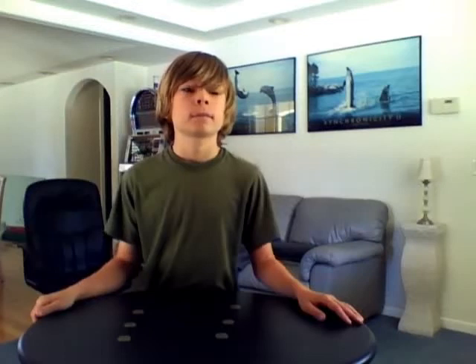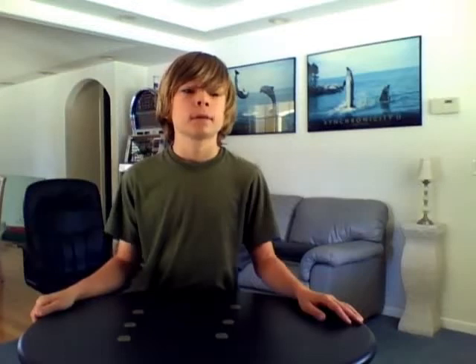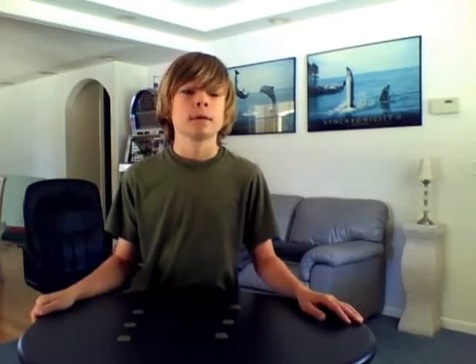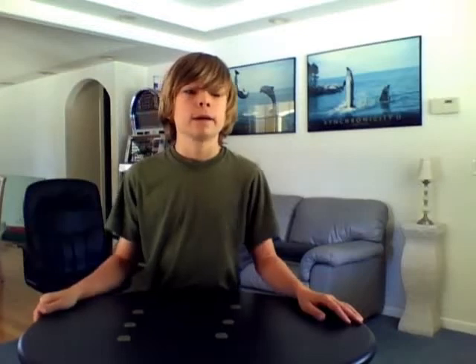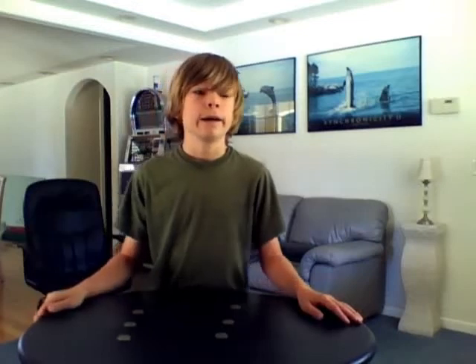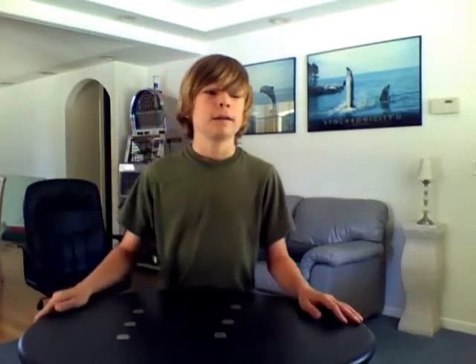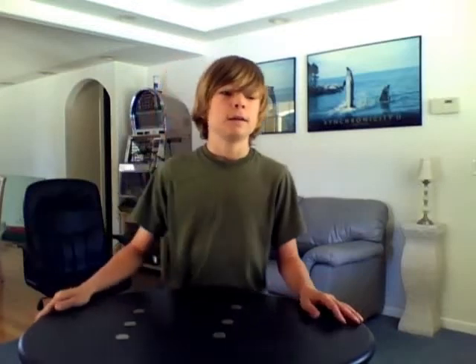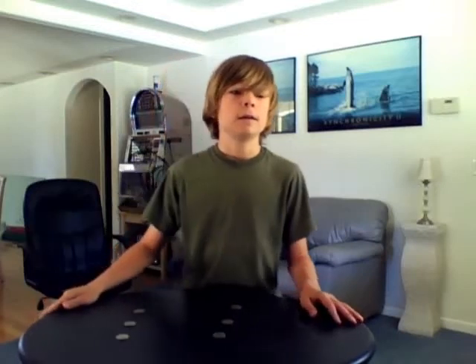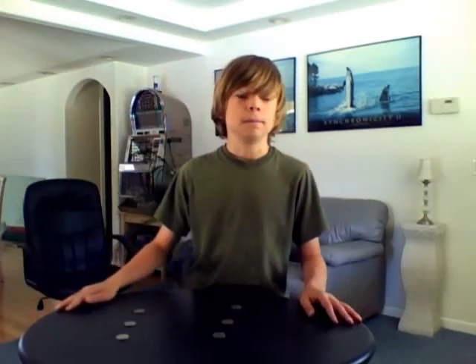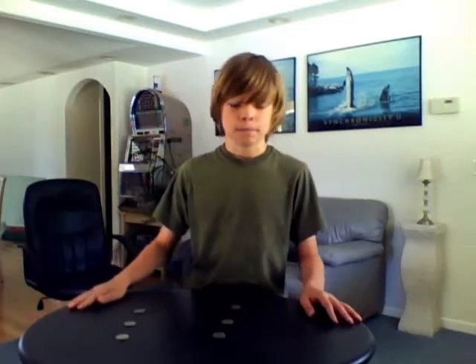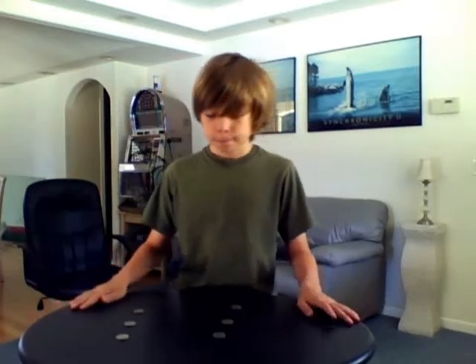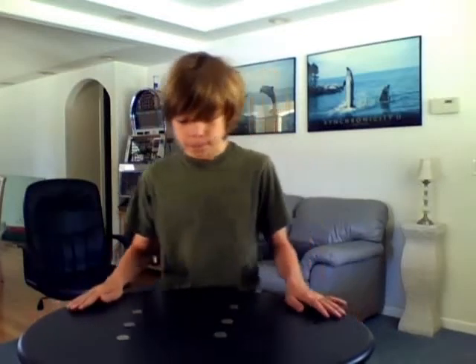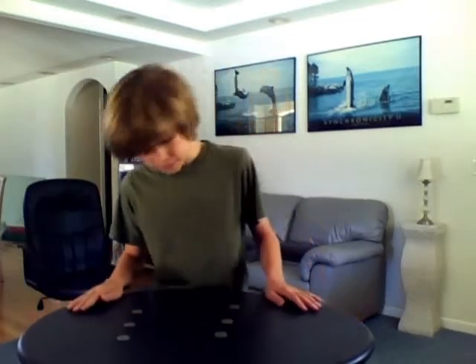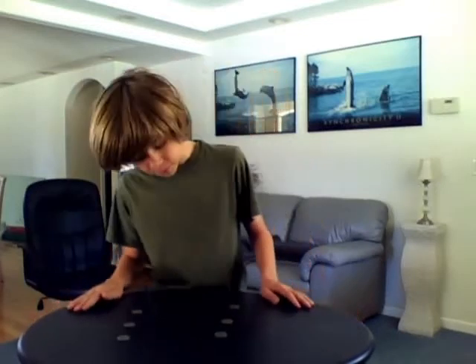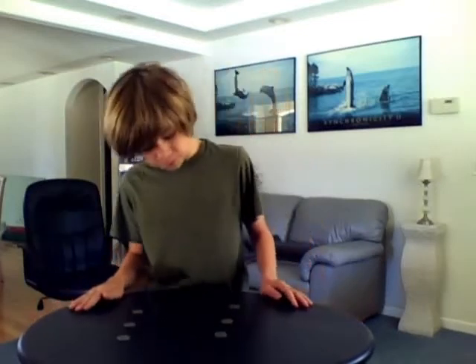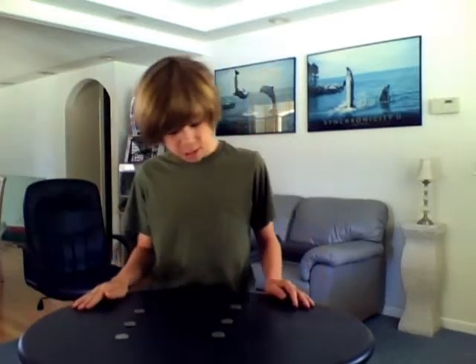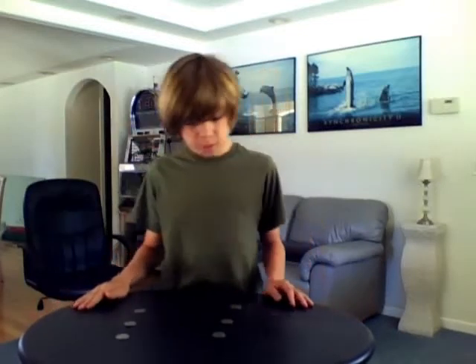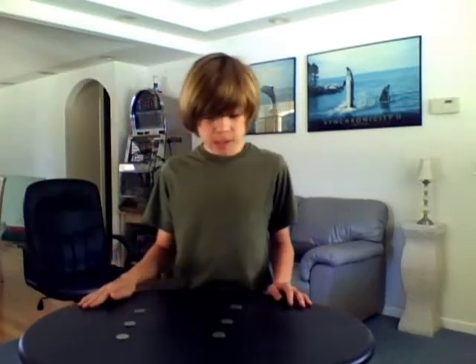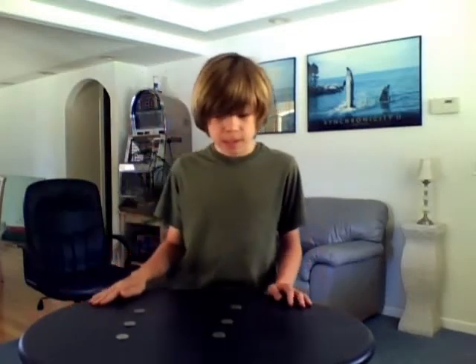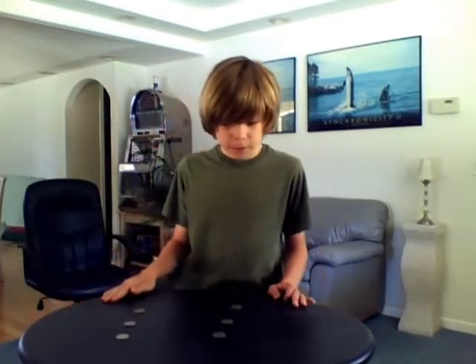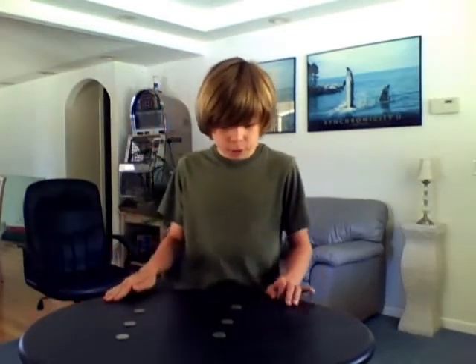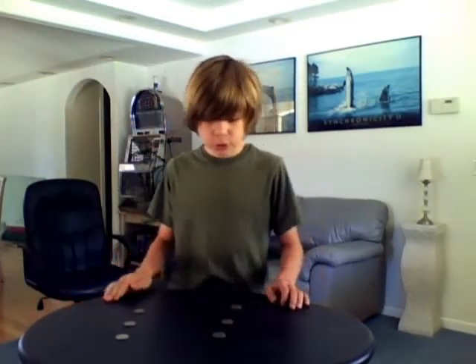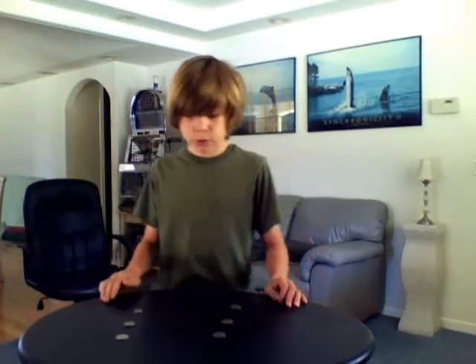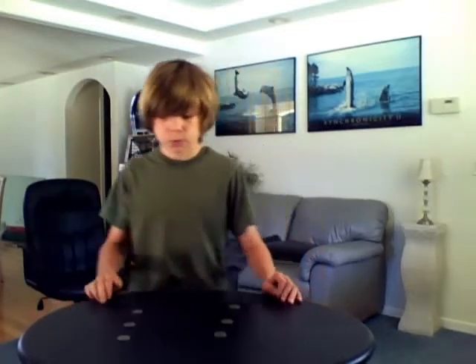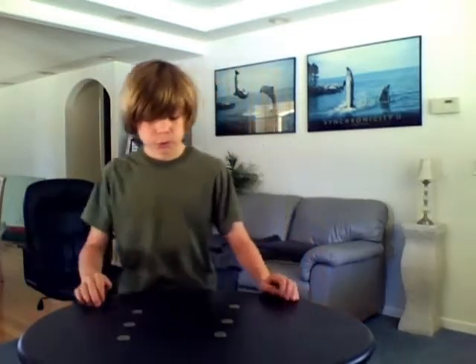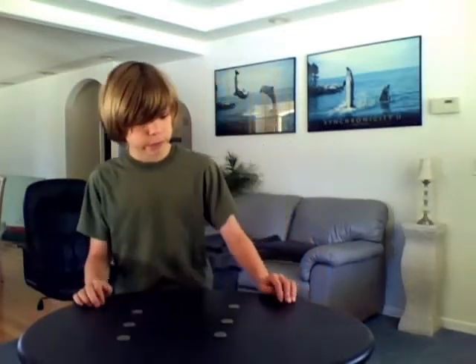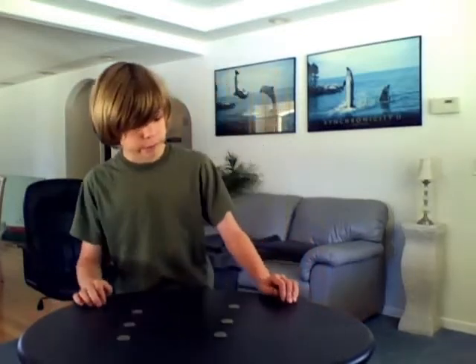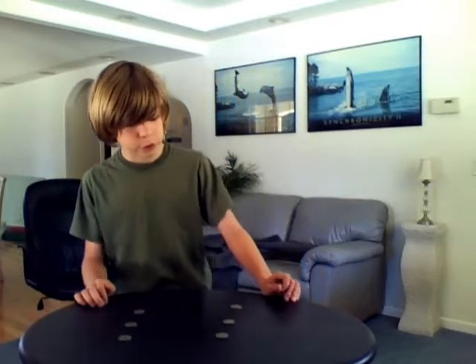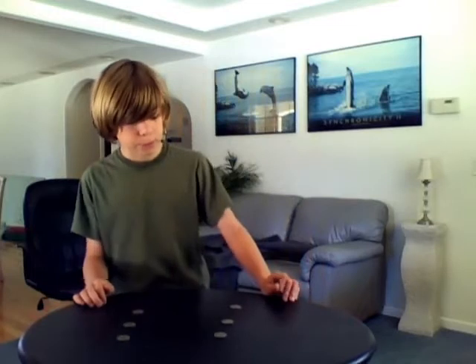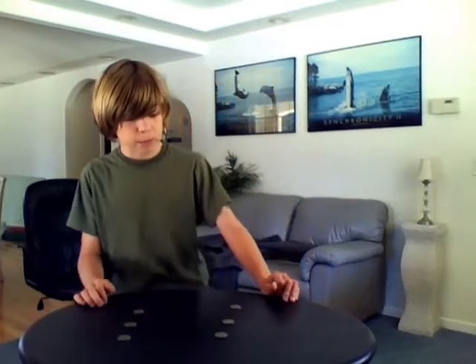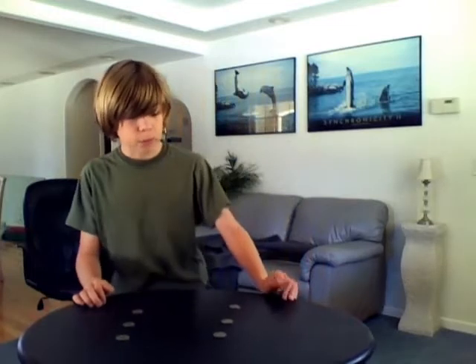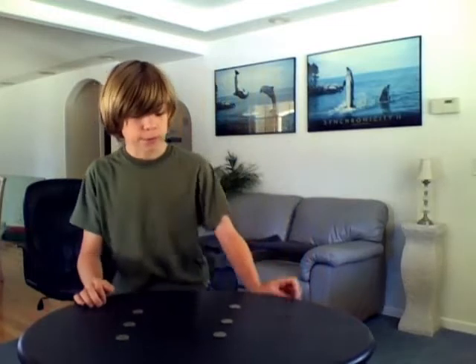Hi, I'm Mr. Magic Lane and I'm here to show you the jumping quarters.